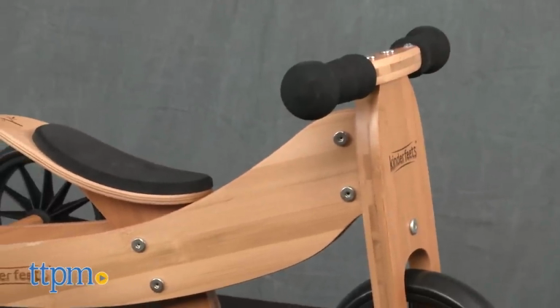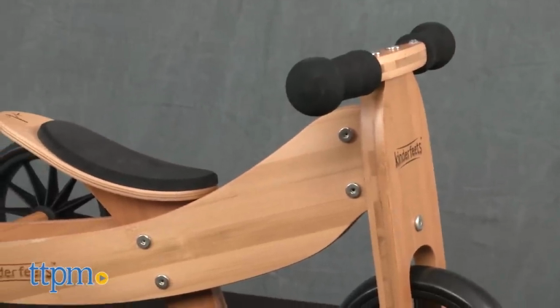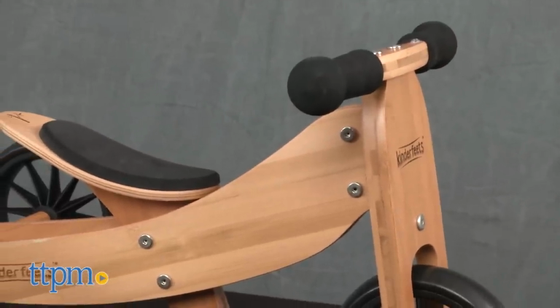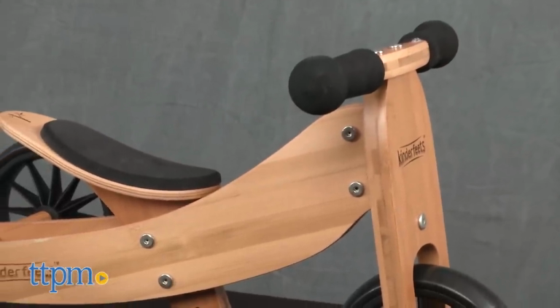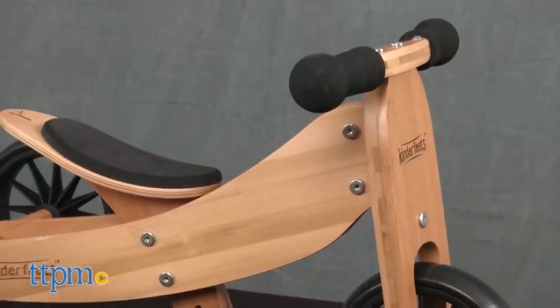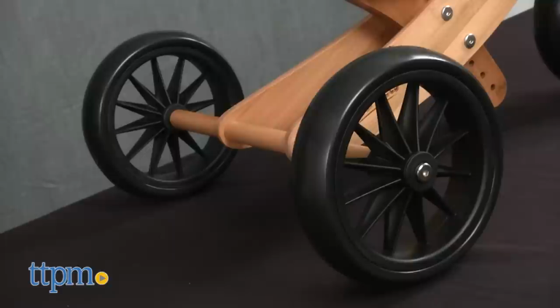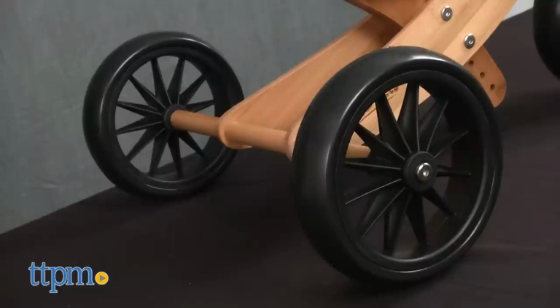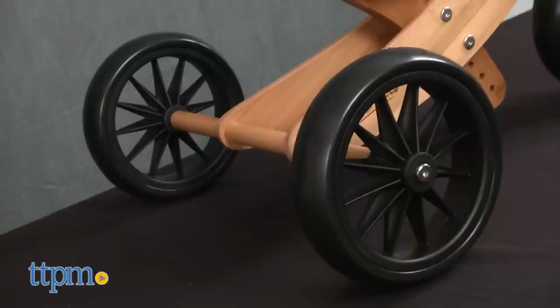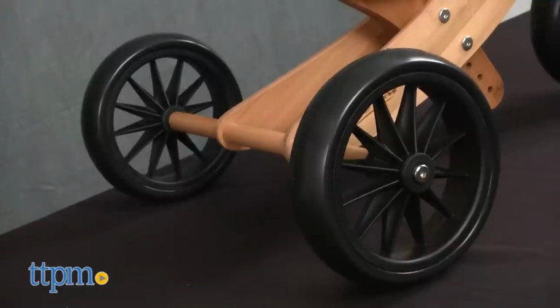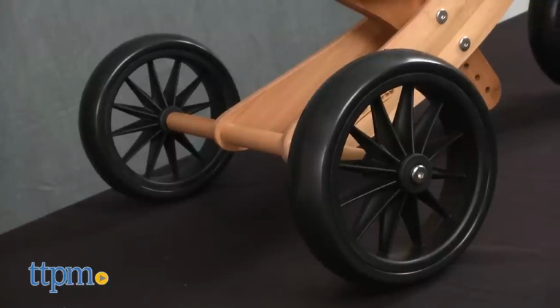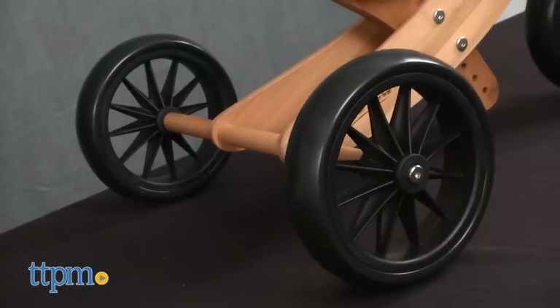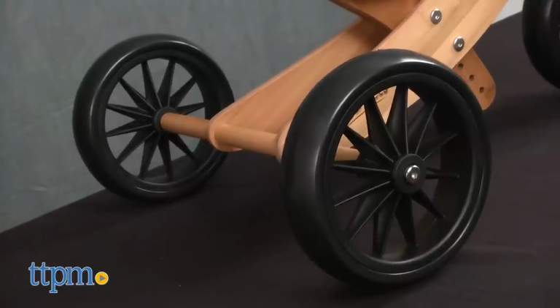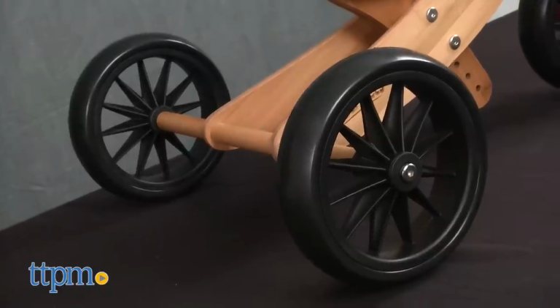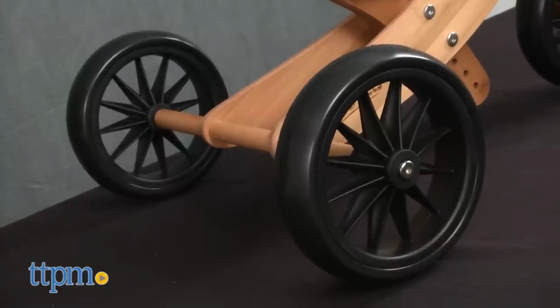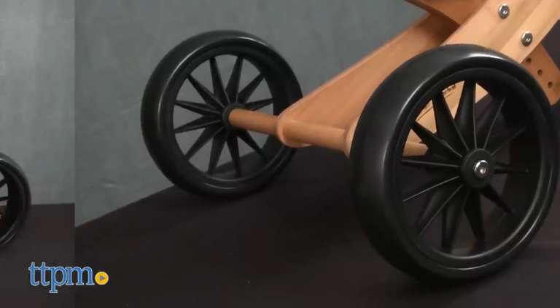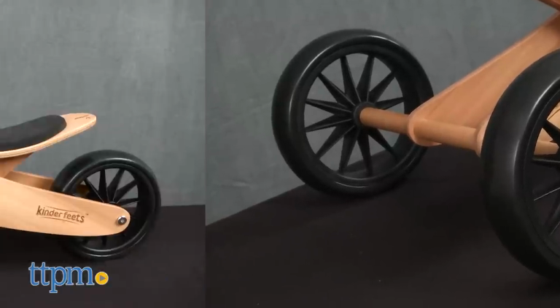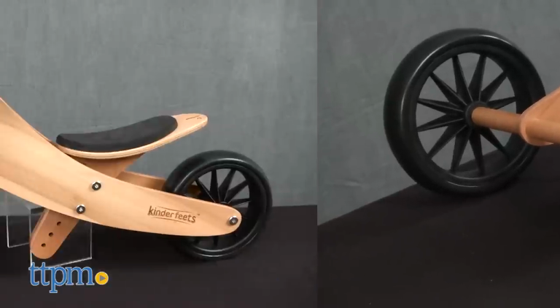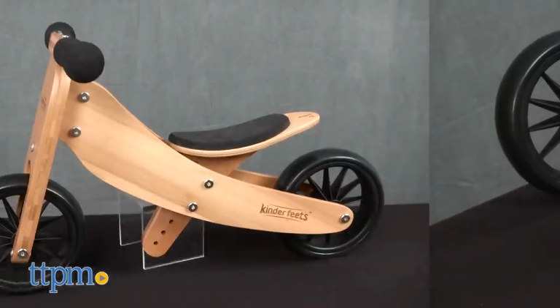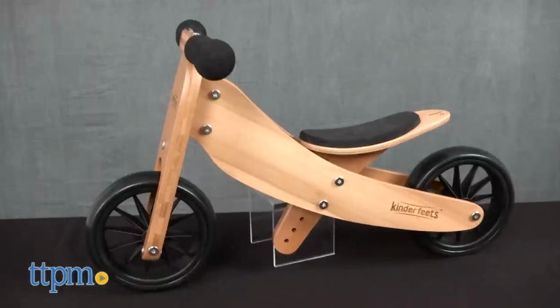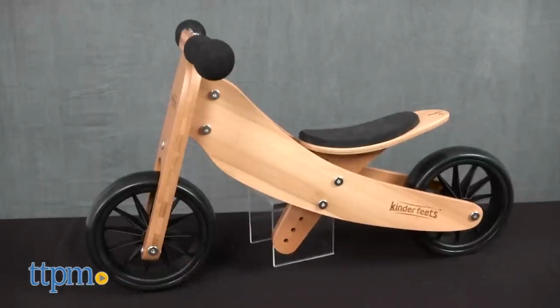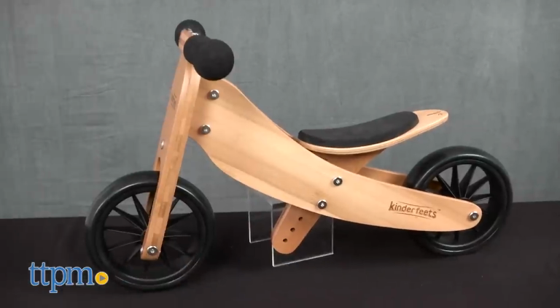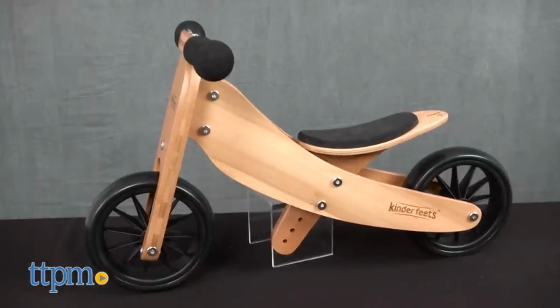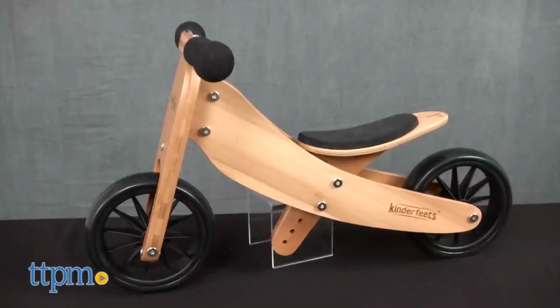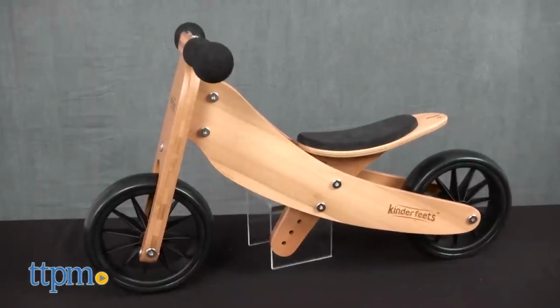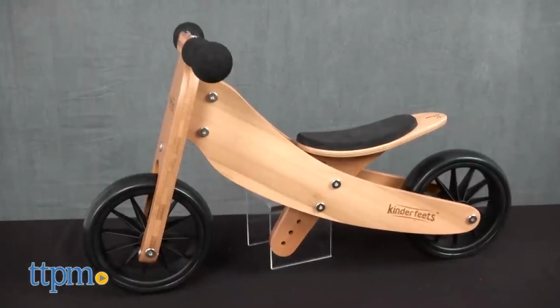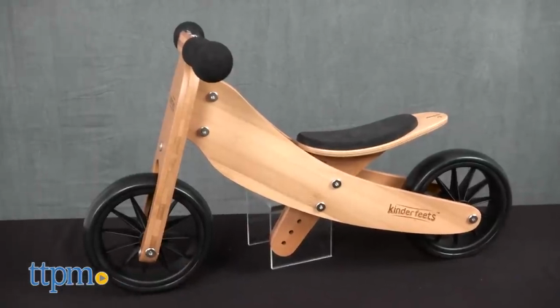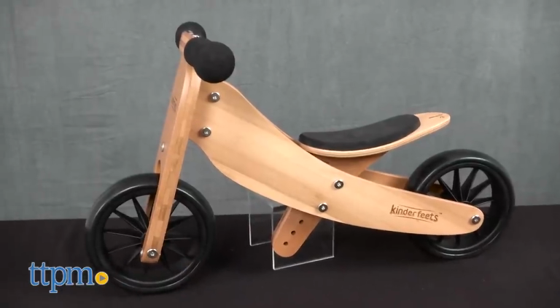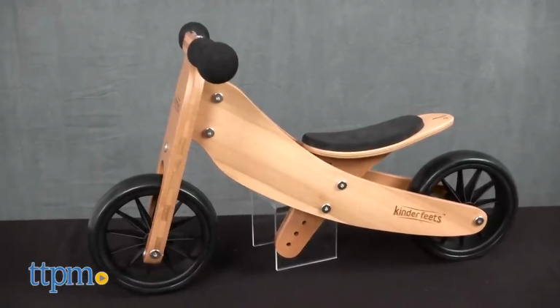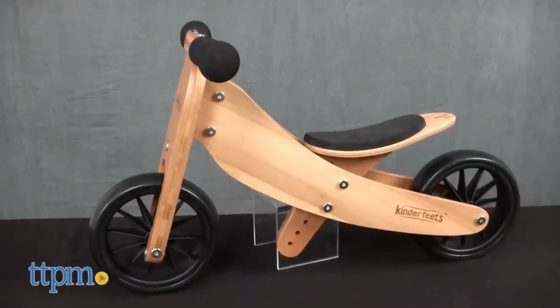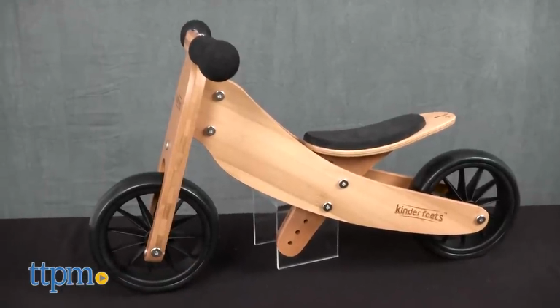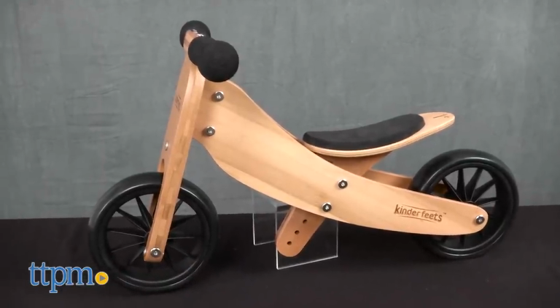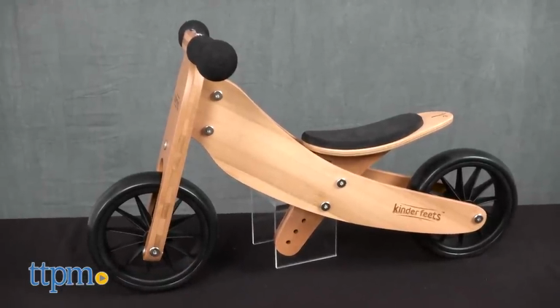This bike easily converts from a push tricycle to a two-wheeled balance bike, helping your child grow into these phases.